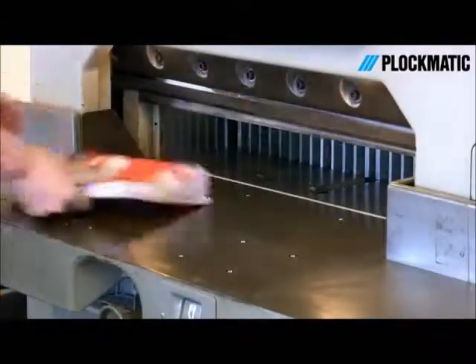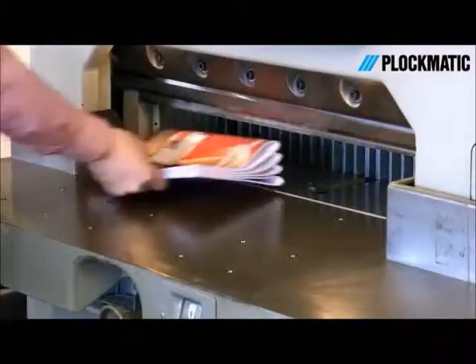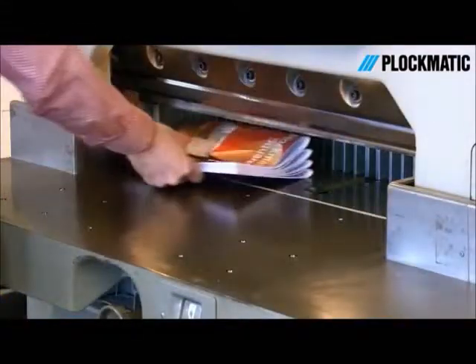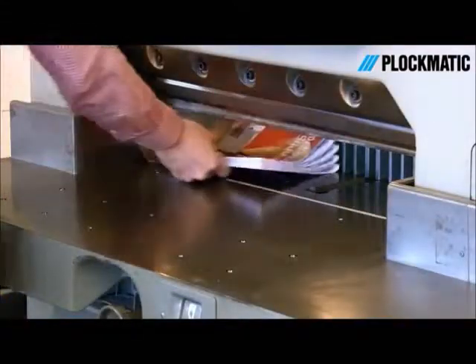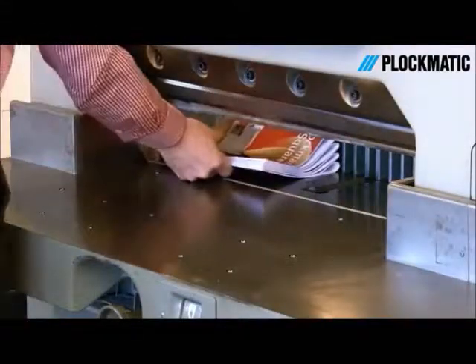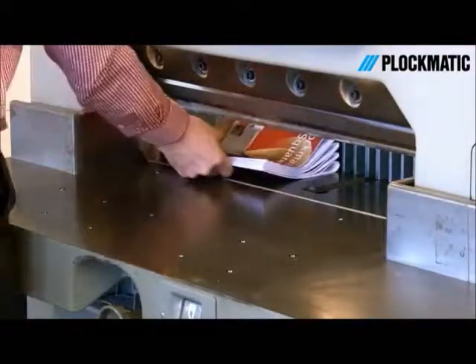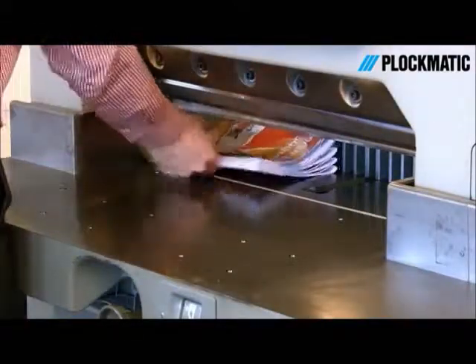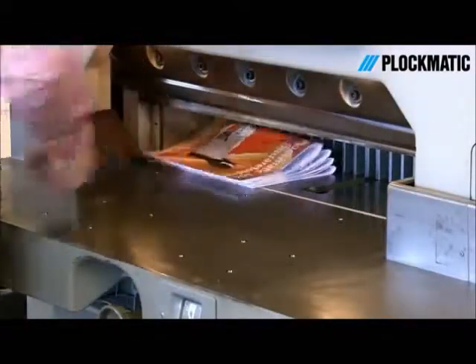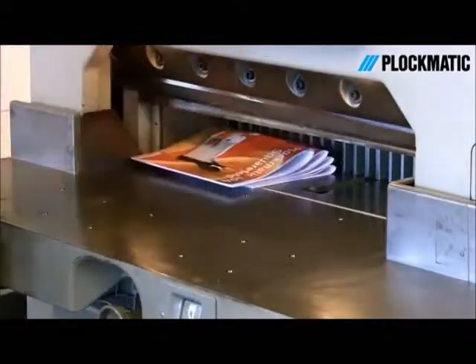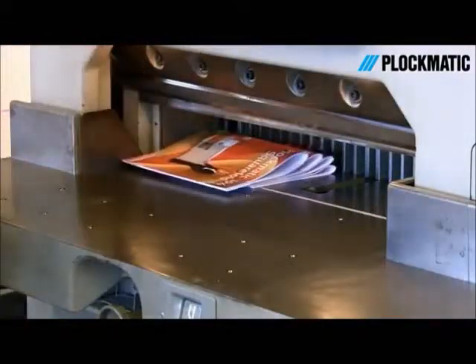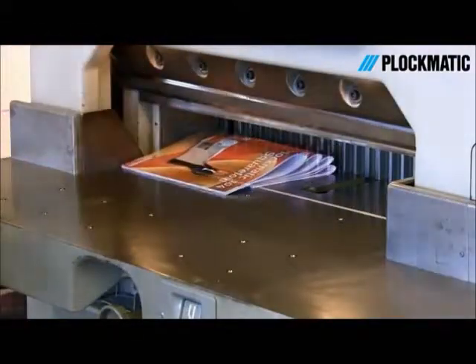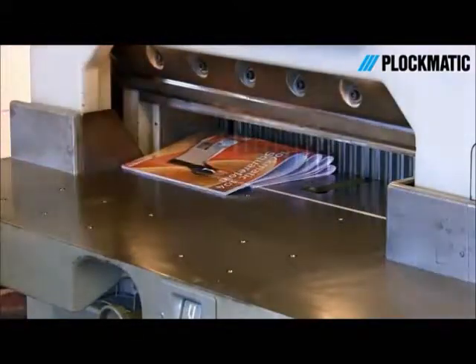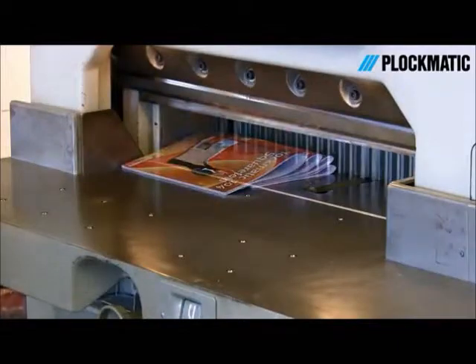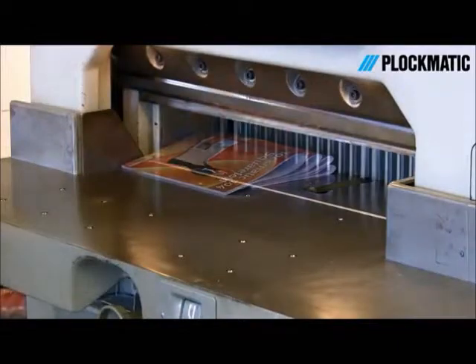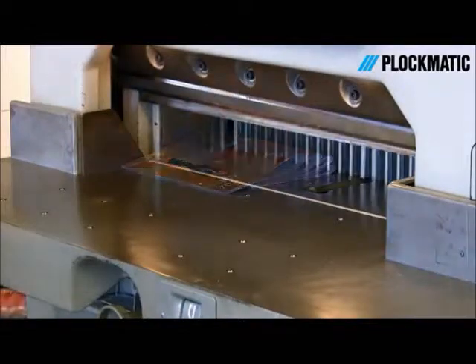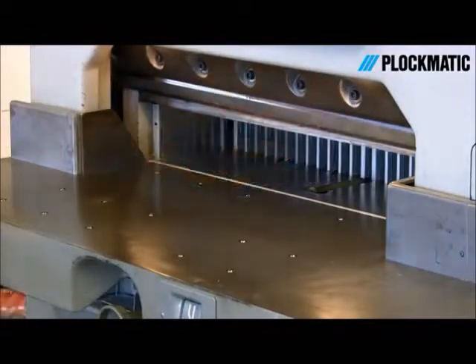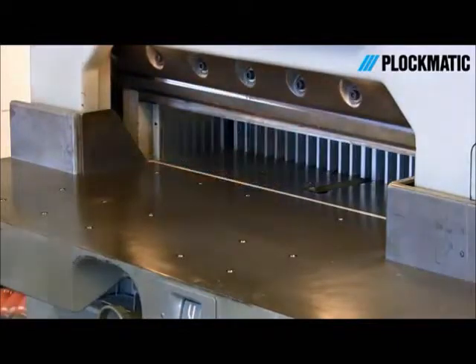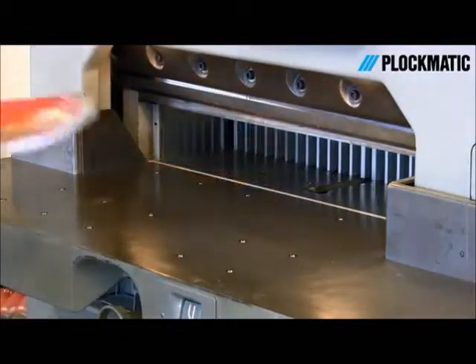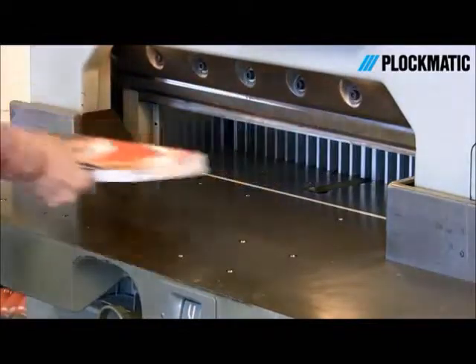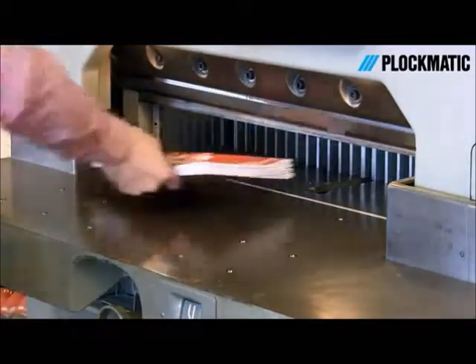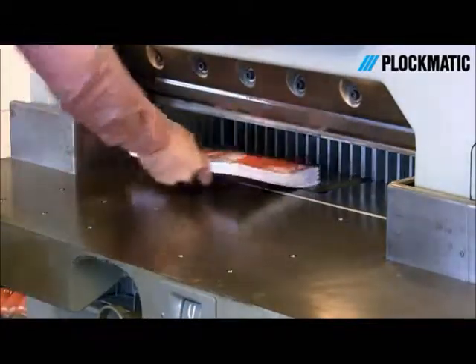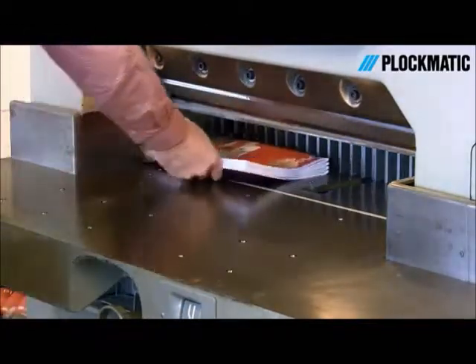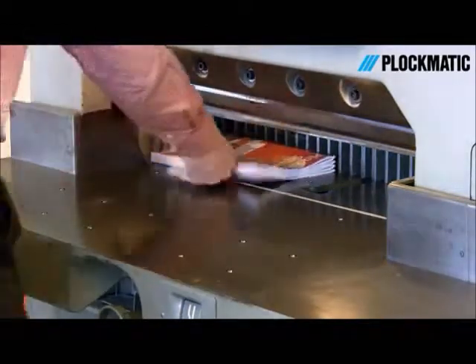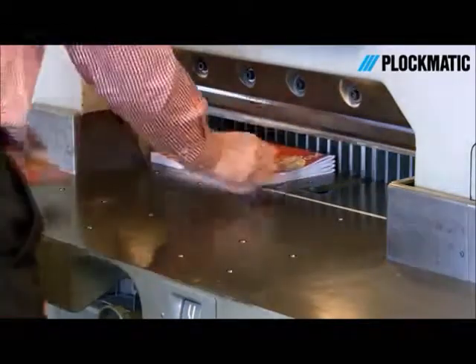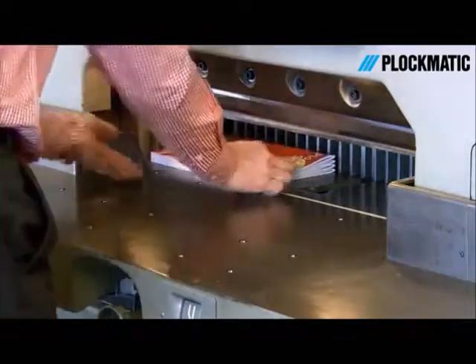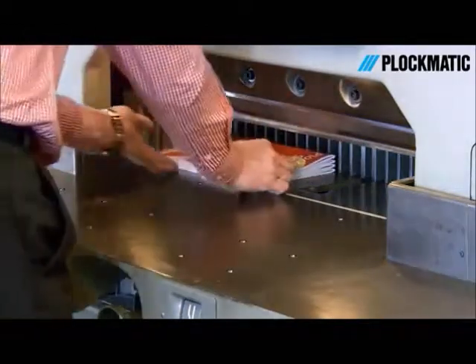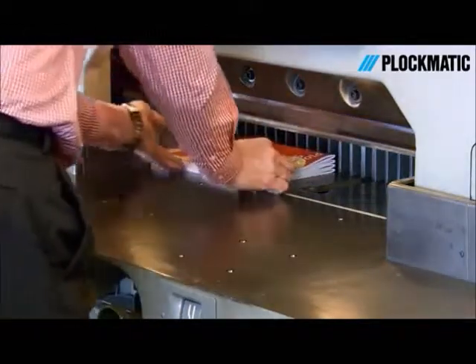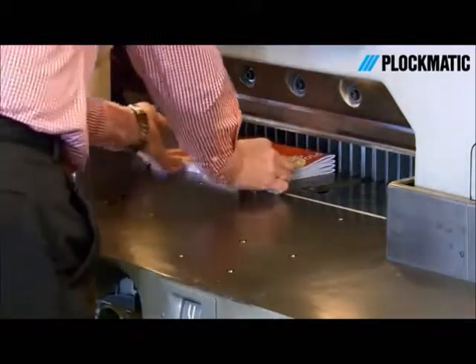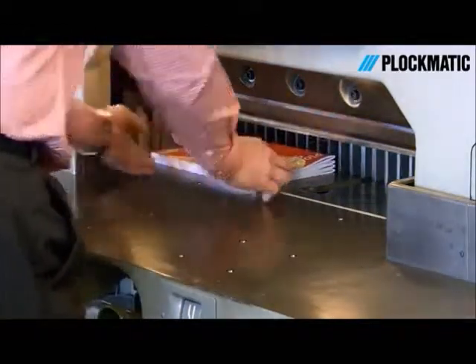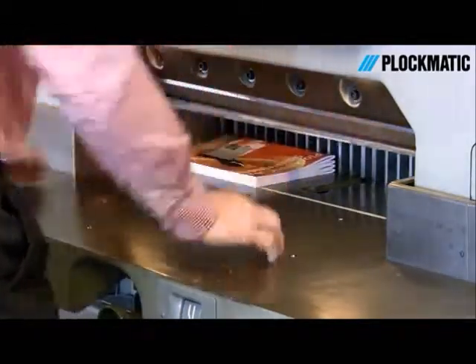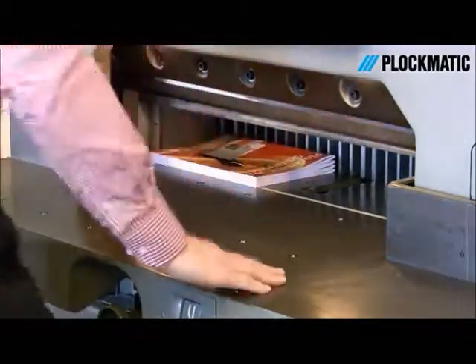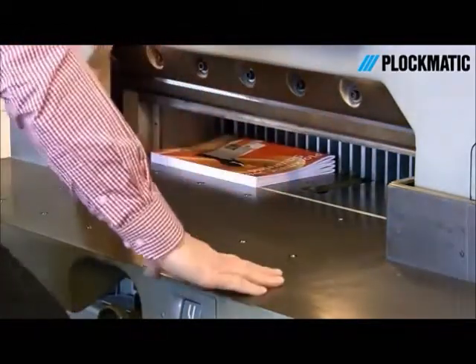SquareFull booklets are easily trimmed in a guillotine and aid in the production of custom-sized applications.